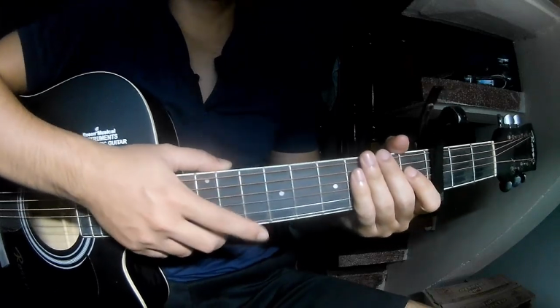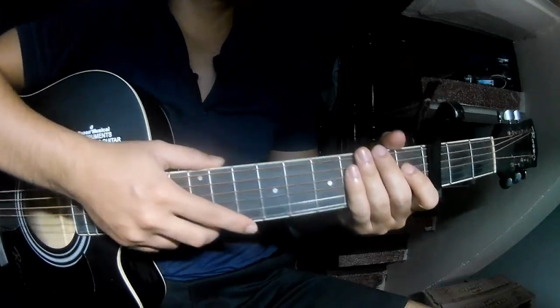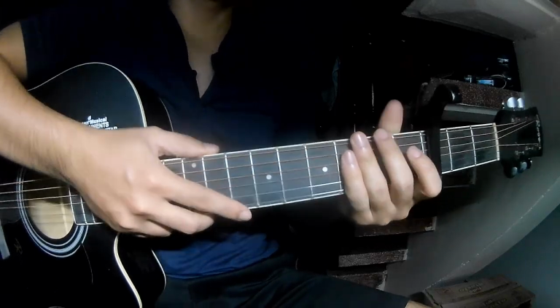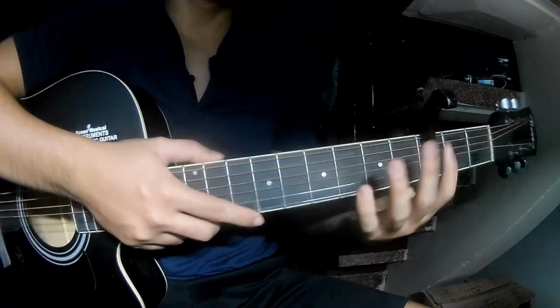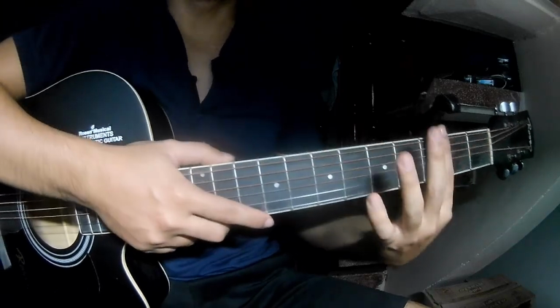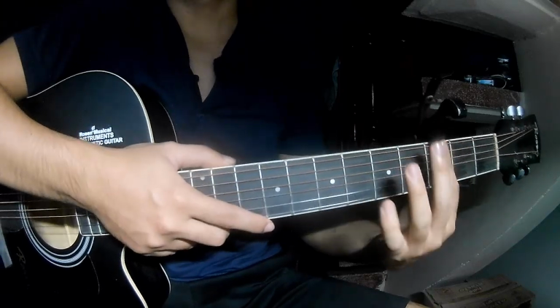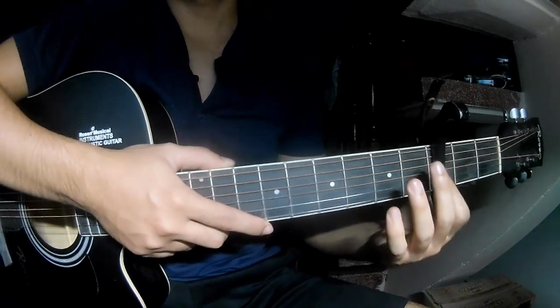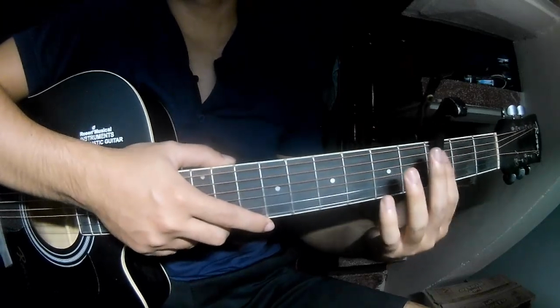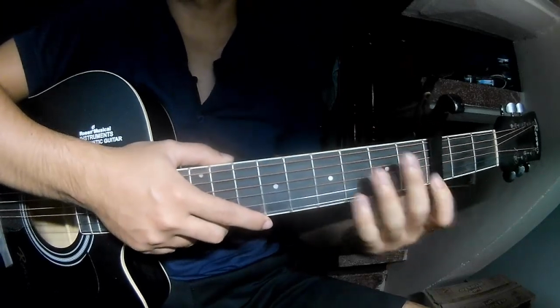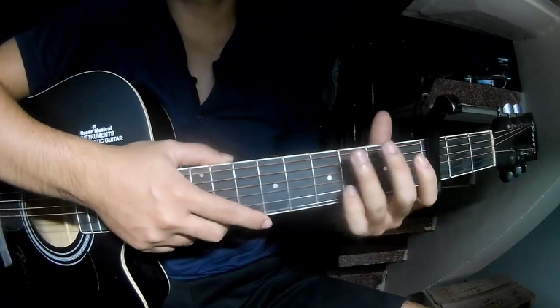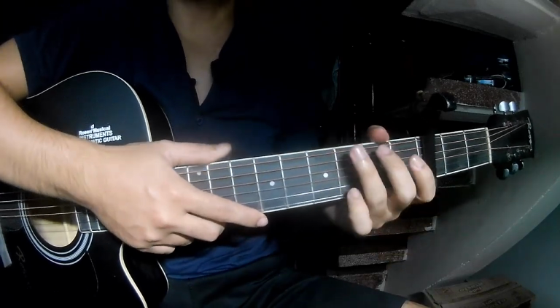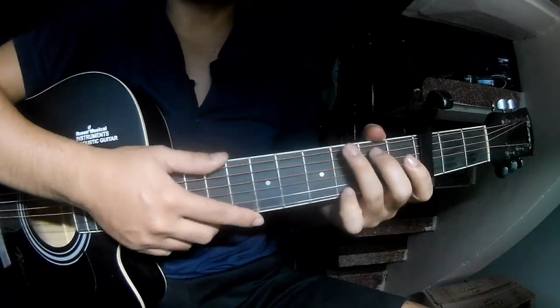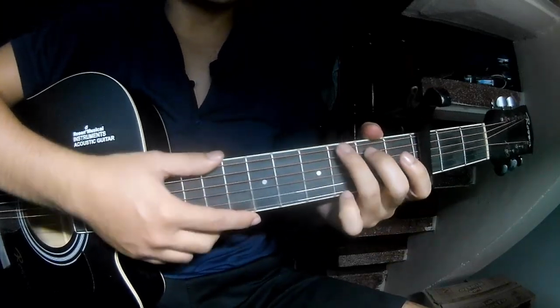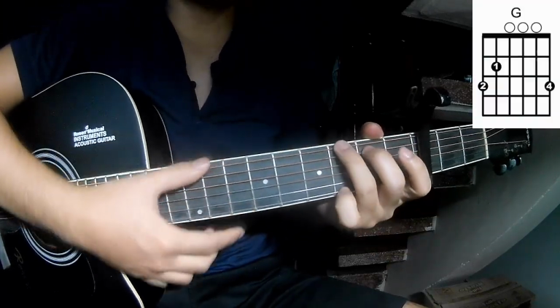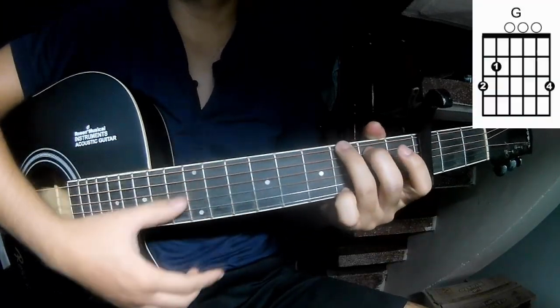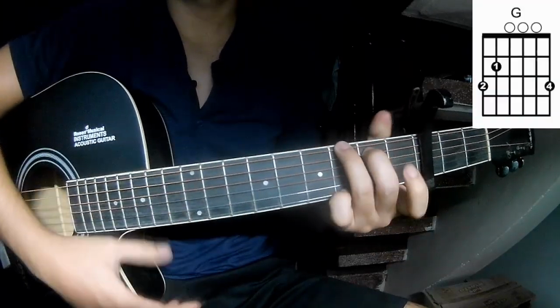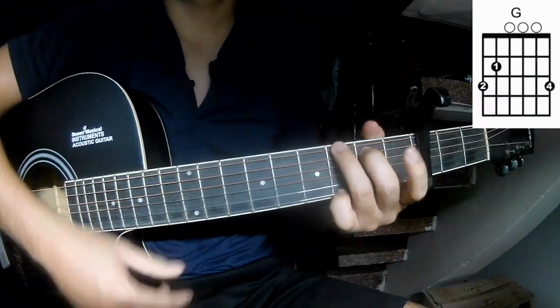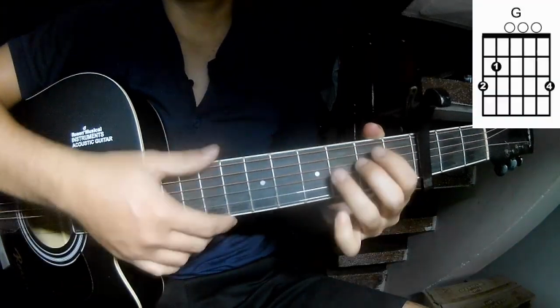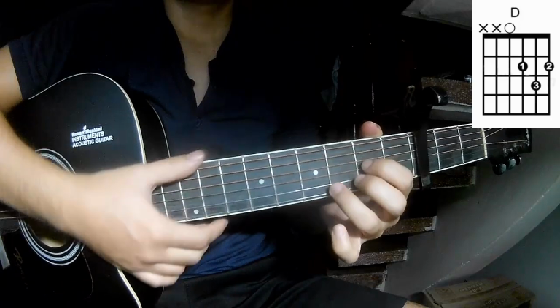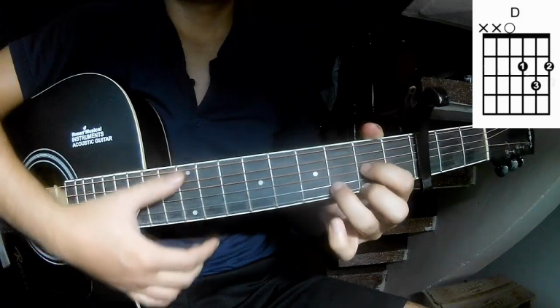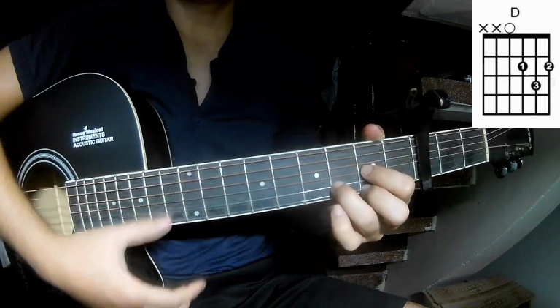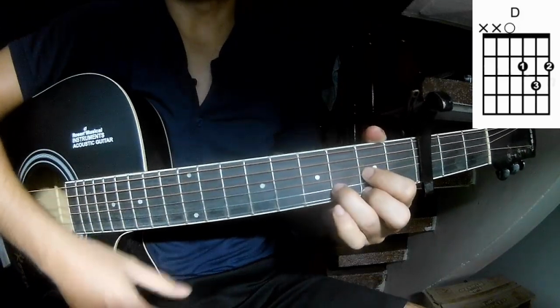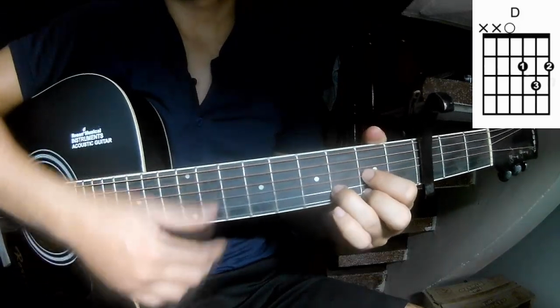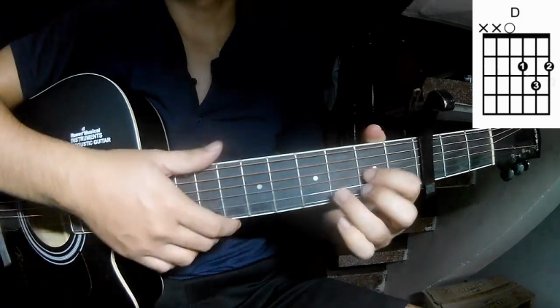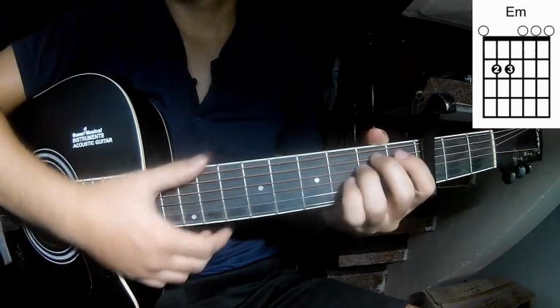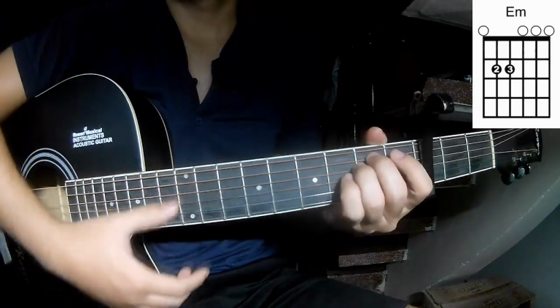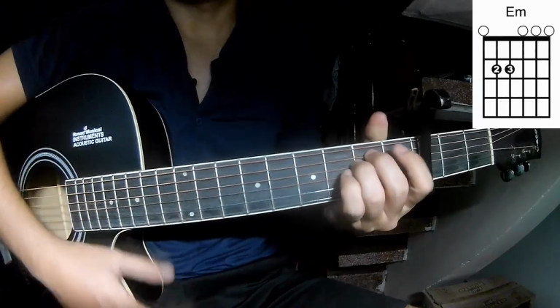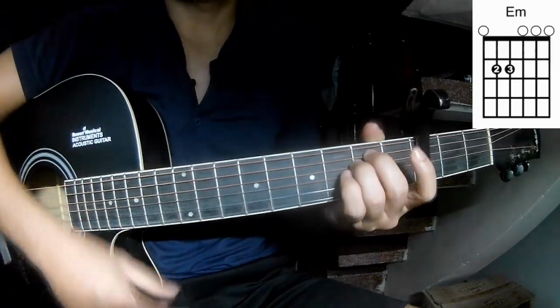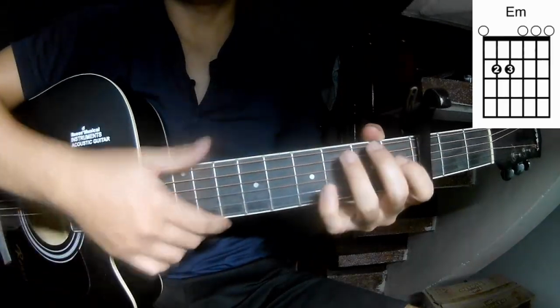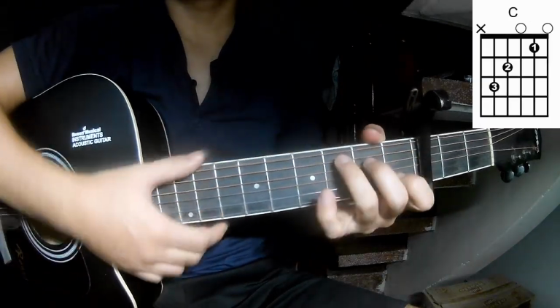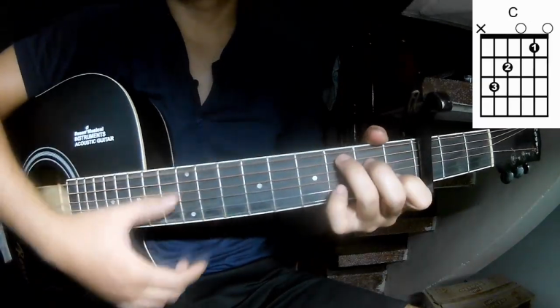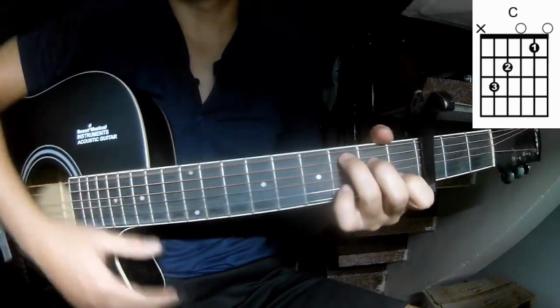First, the chords in the song are G, D, Em, and C.